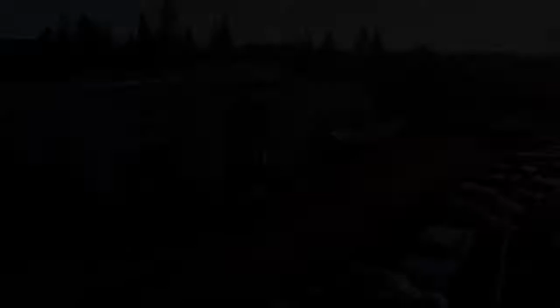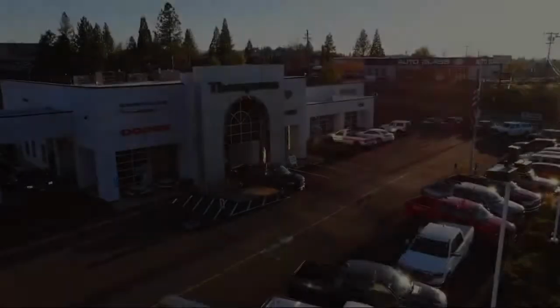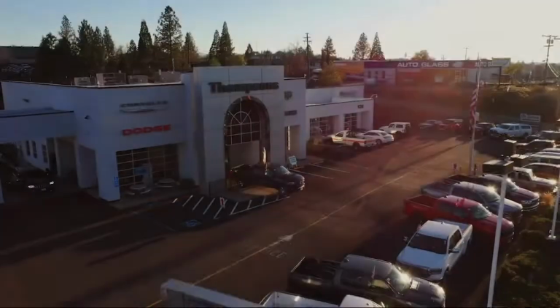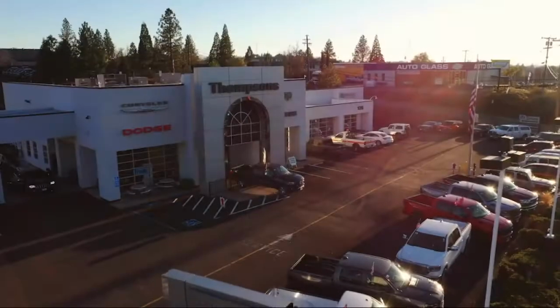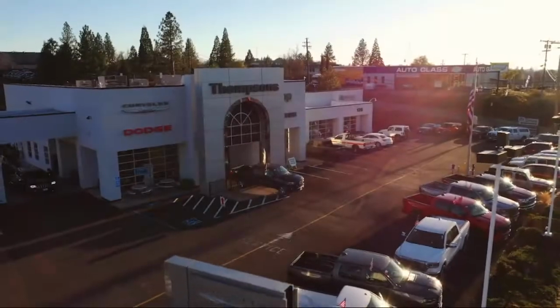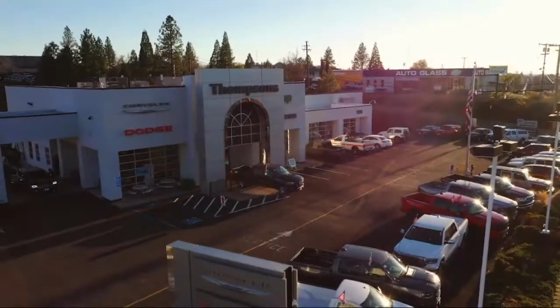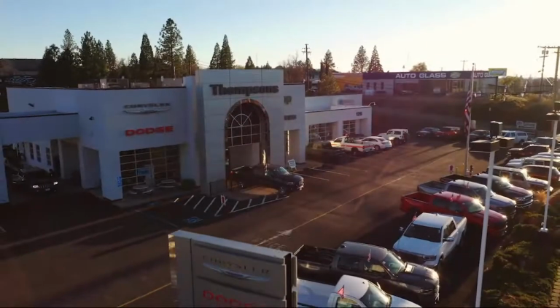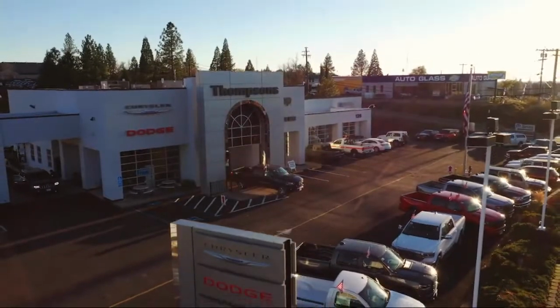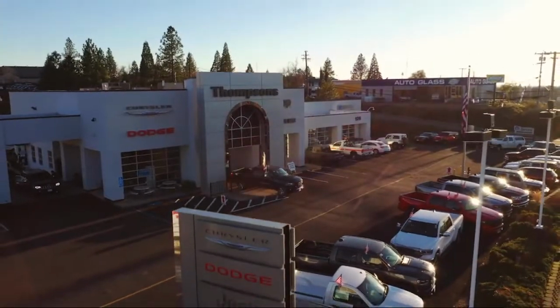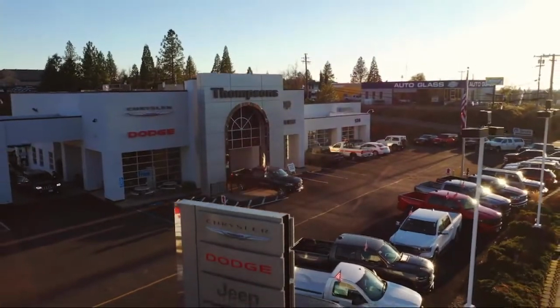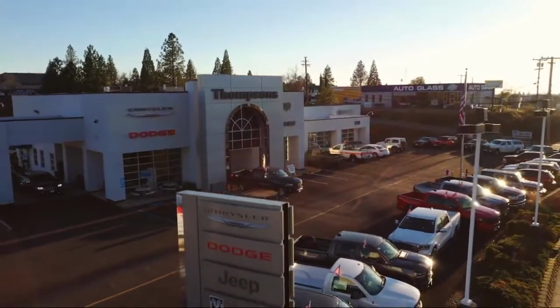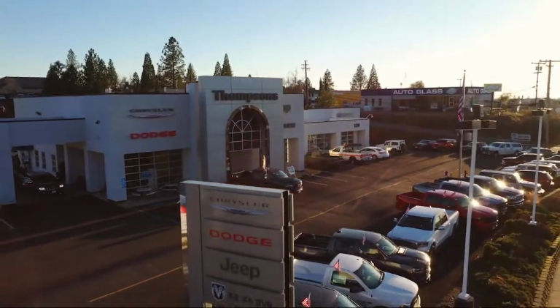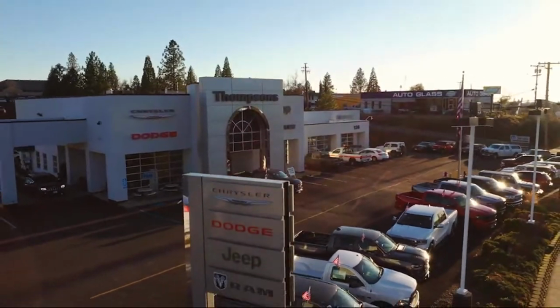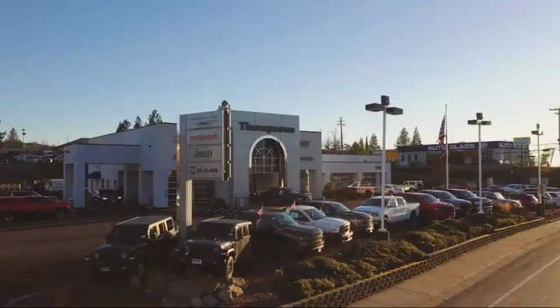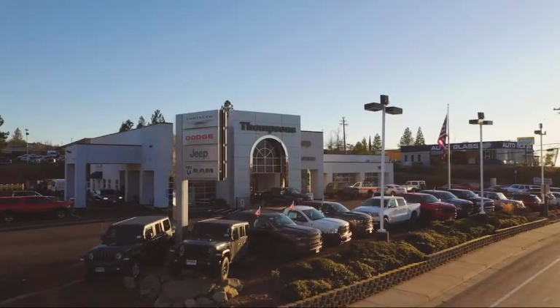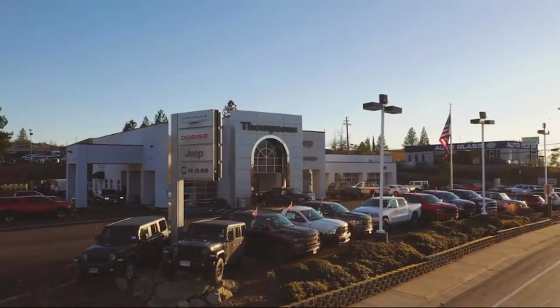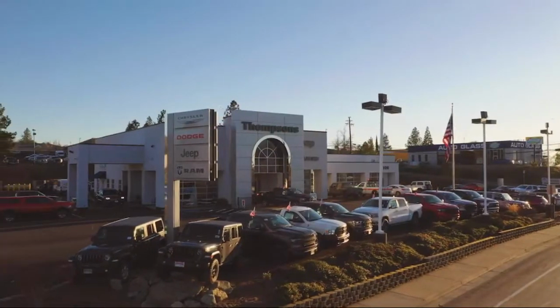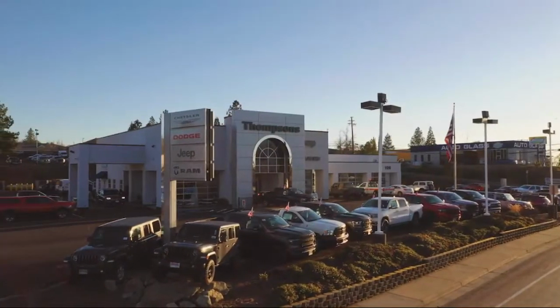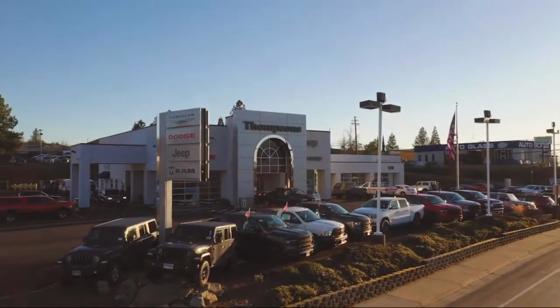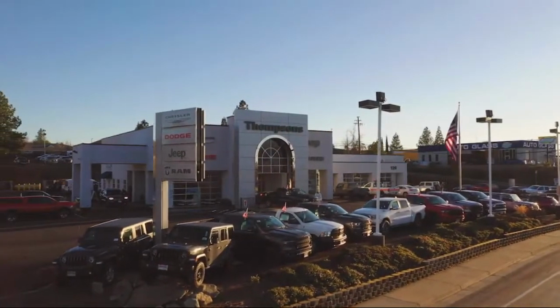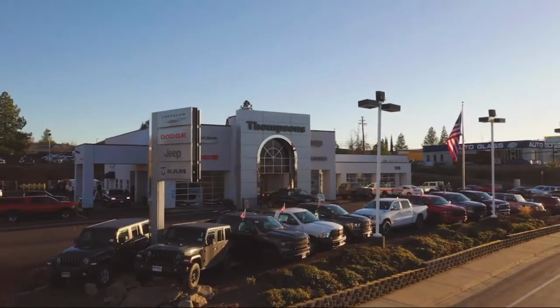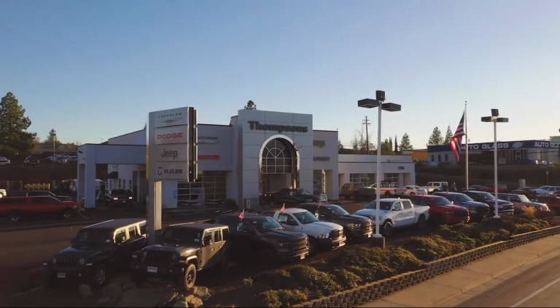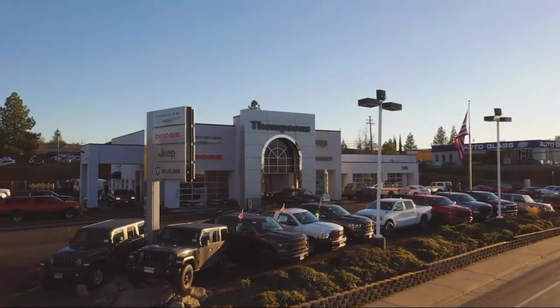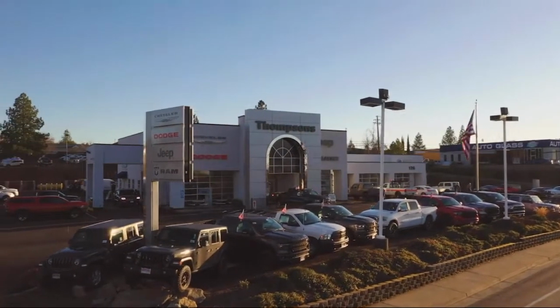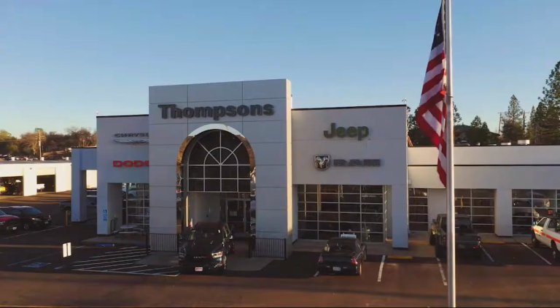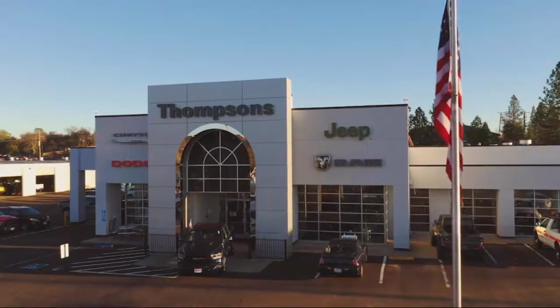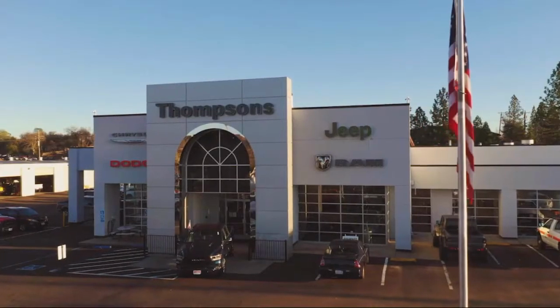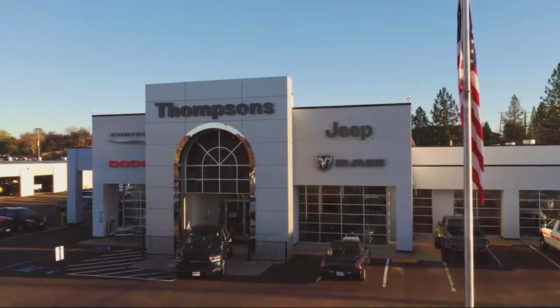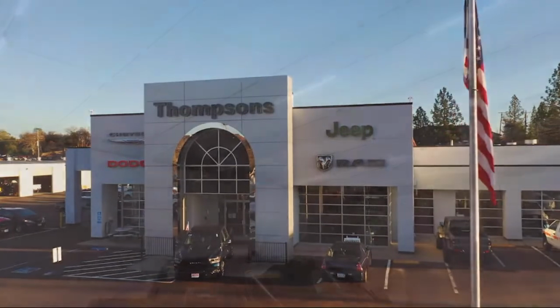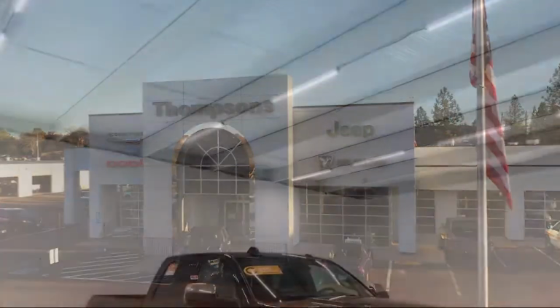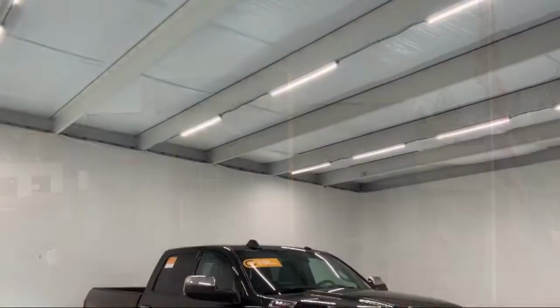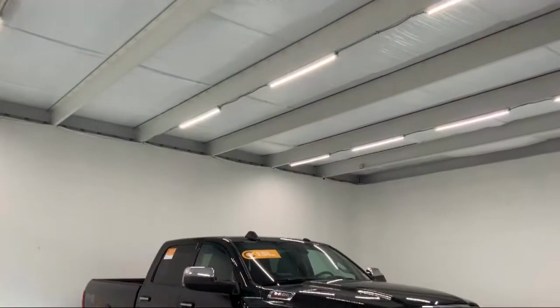Welcome to Thompson's Chrysler Dodge Jeep Ram. Here's a look at another one of our great vehicles for sale.